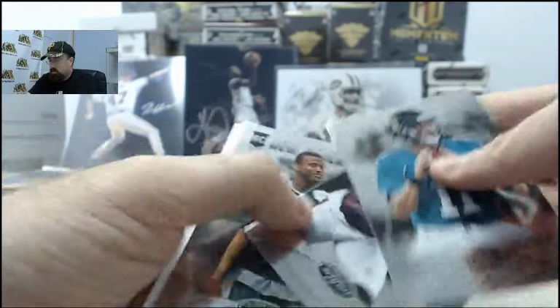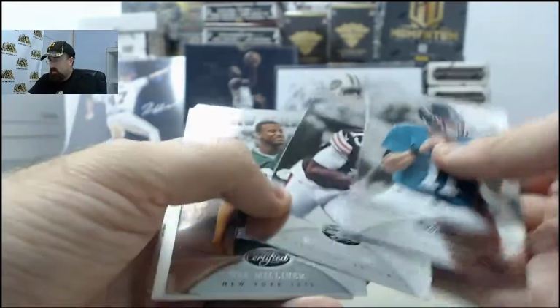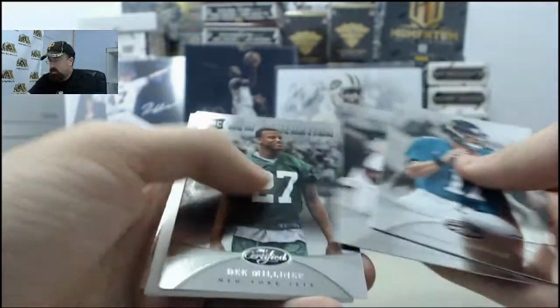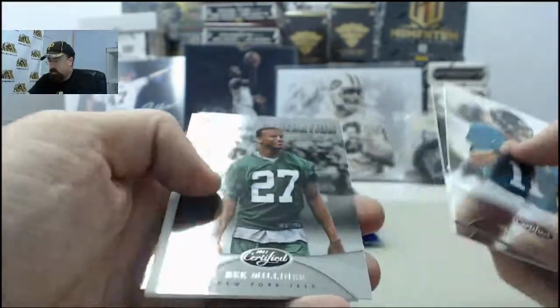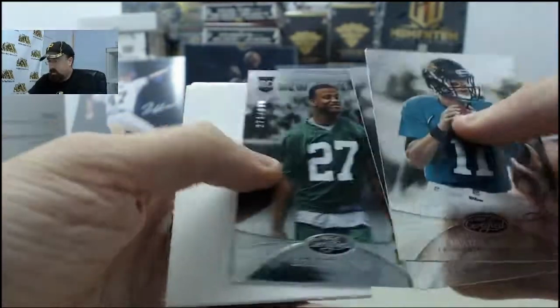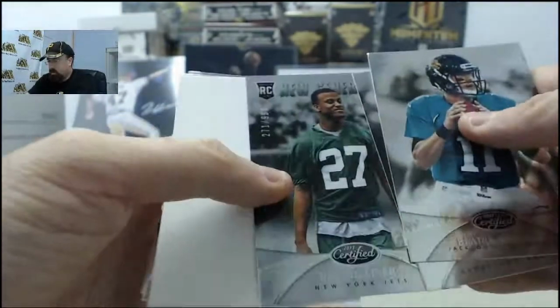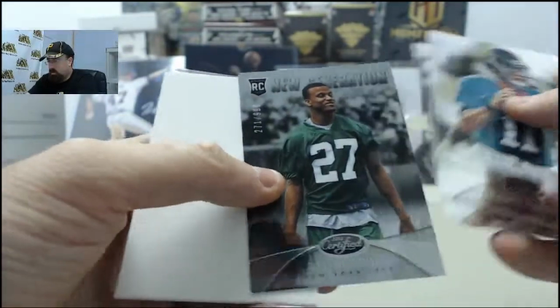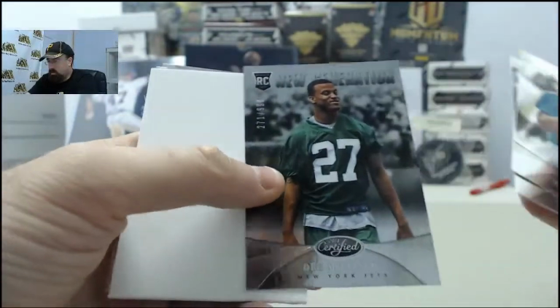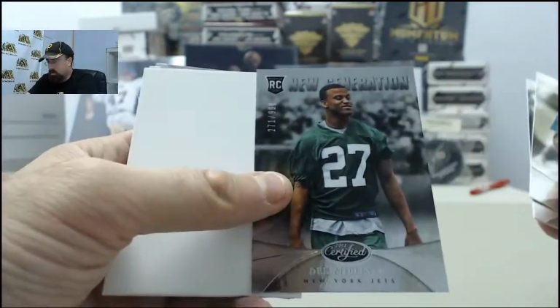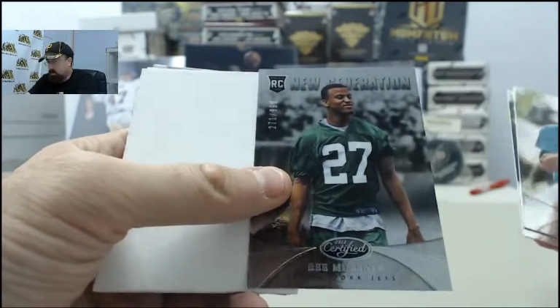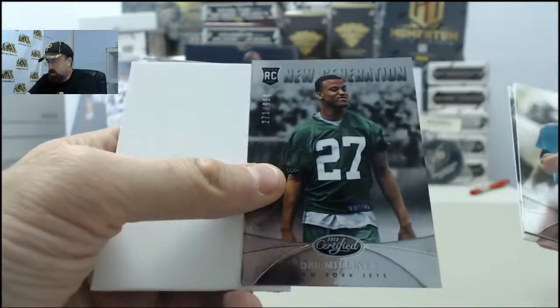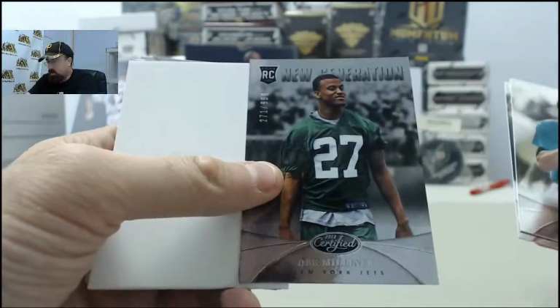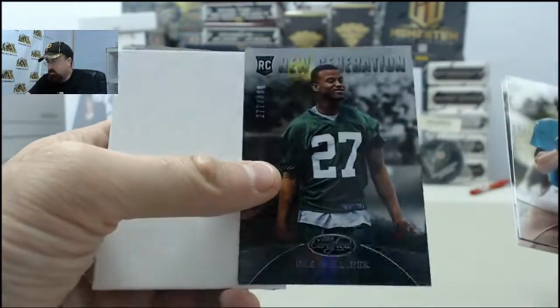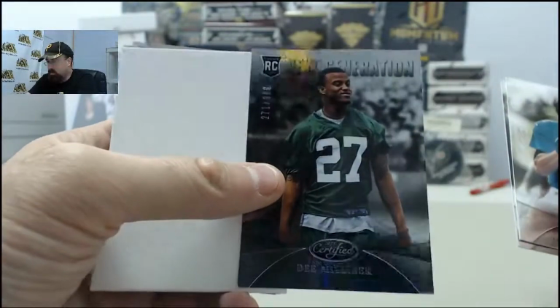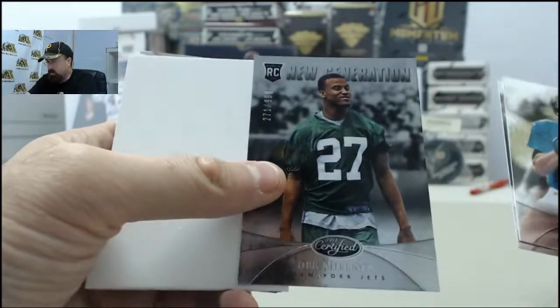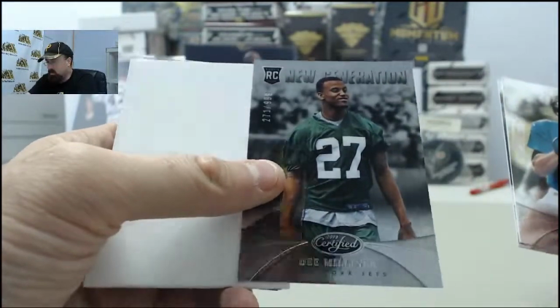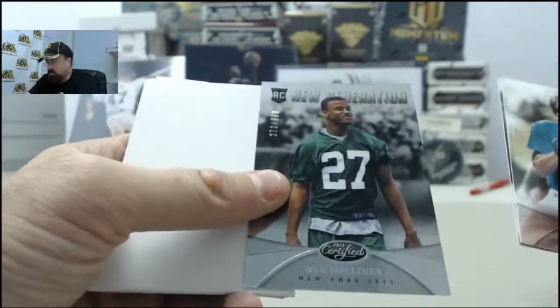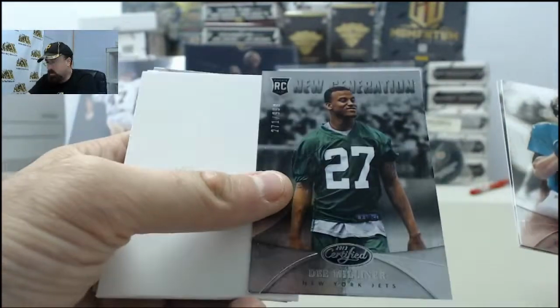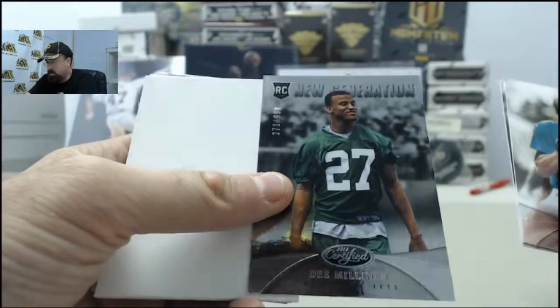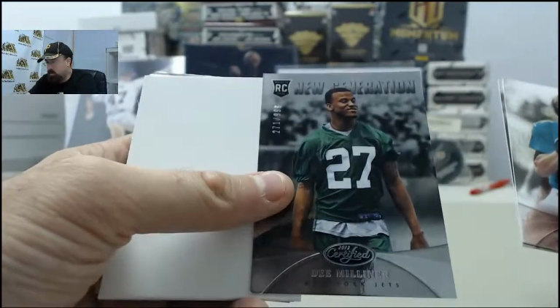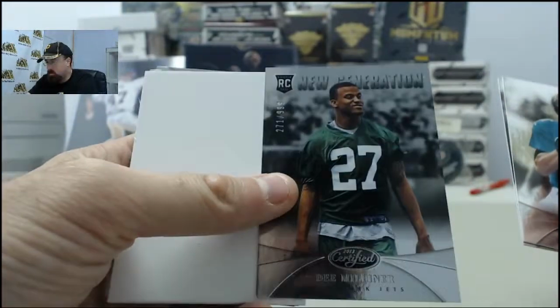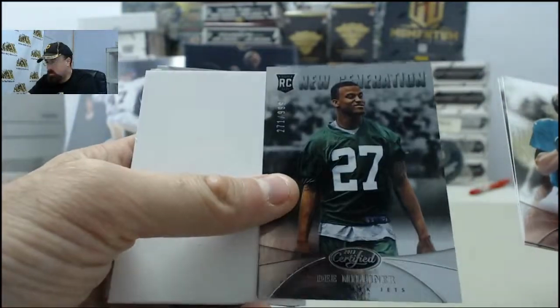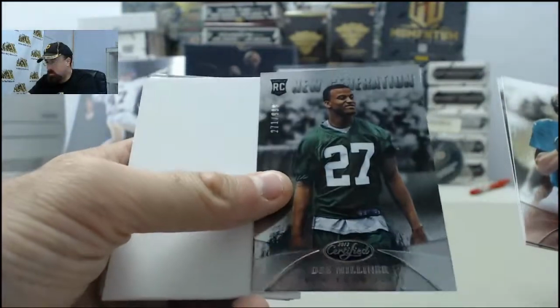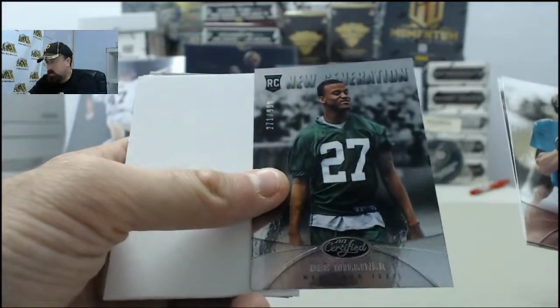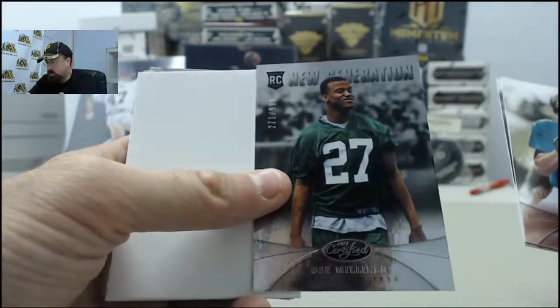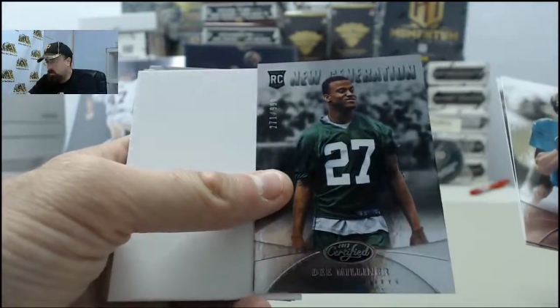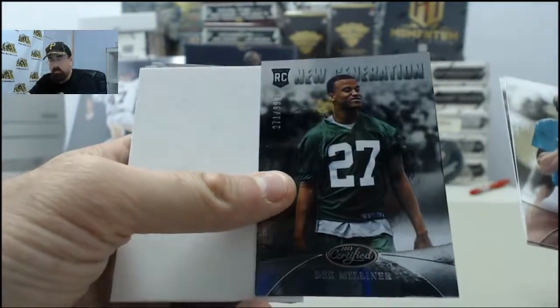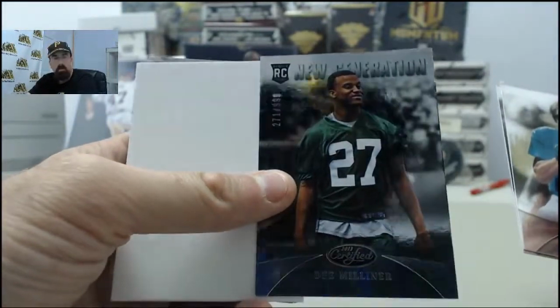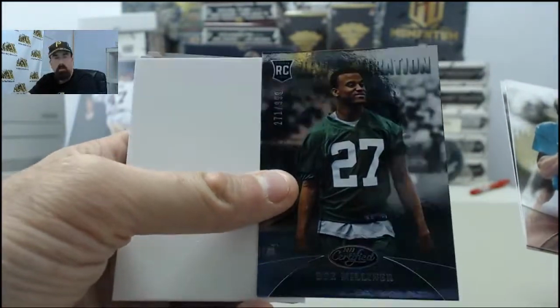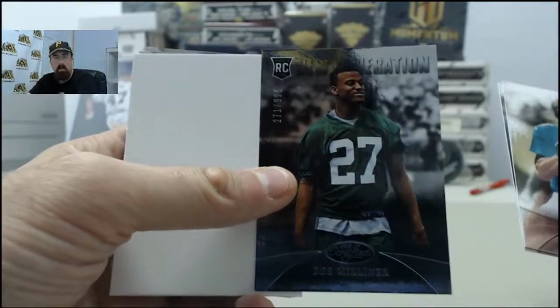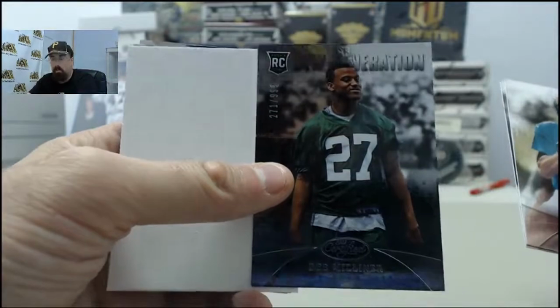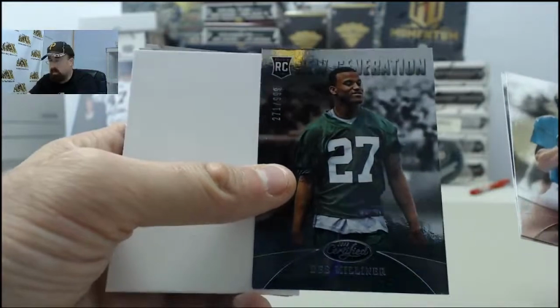Focus on the hits here. We start off with the D. Milner New Generations rookie, 271 of 999.